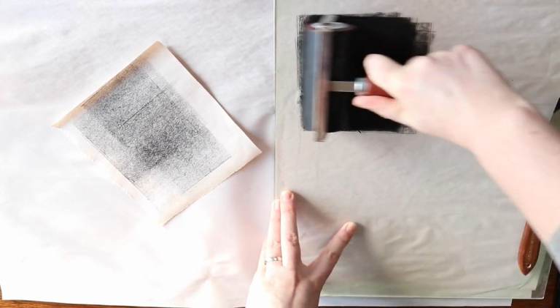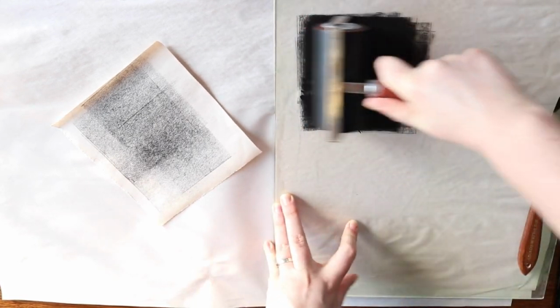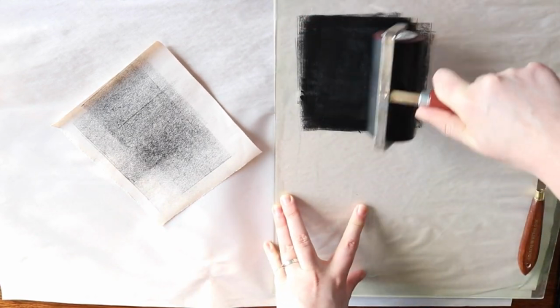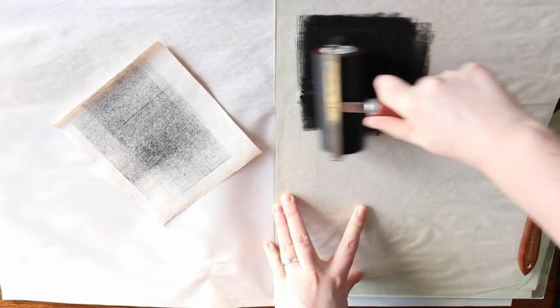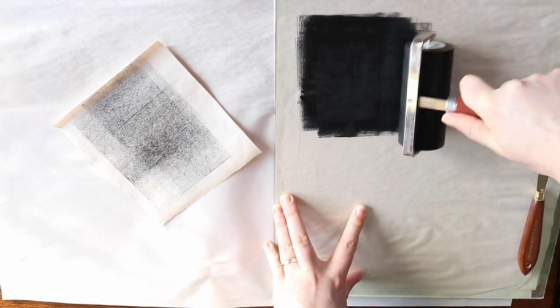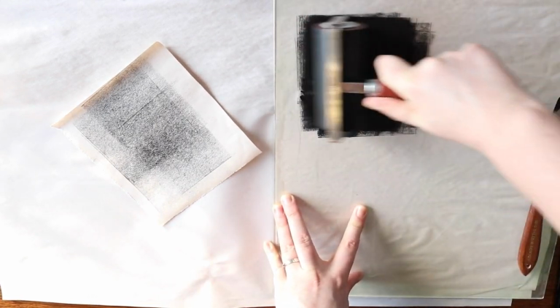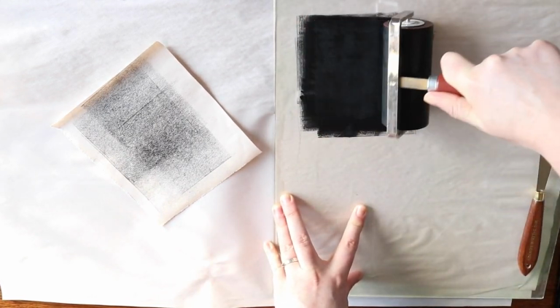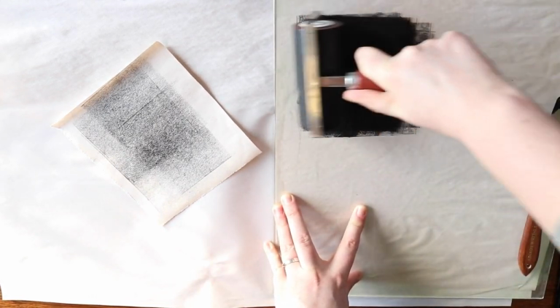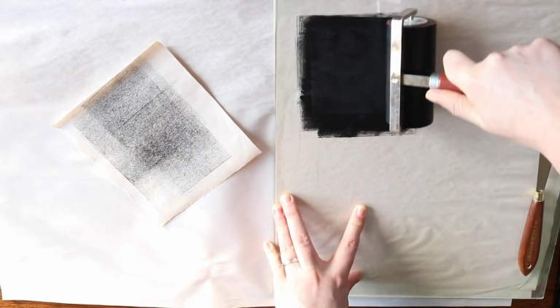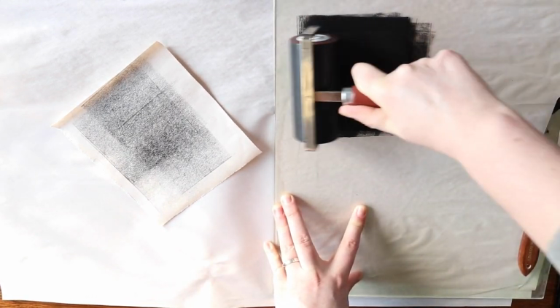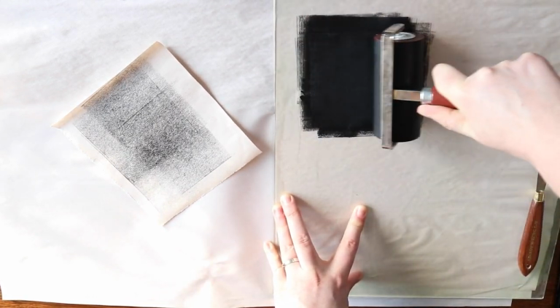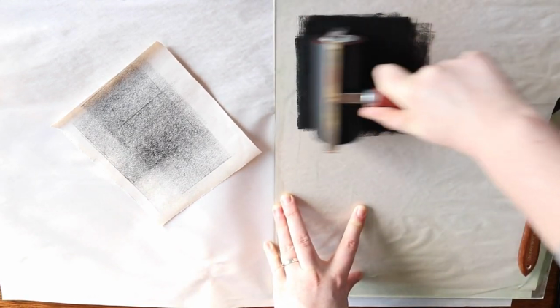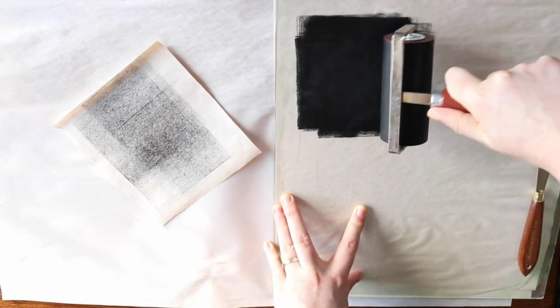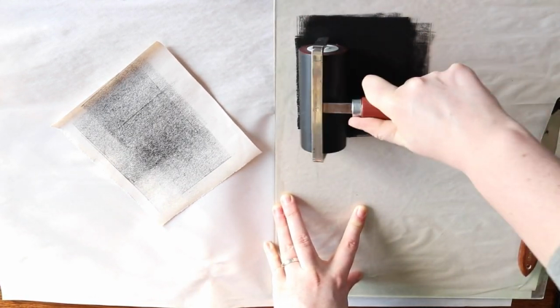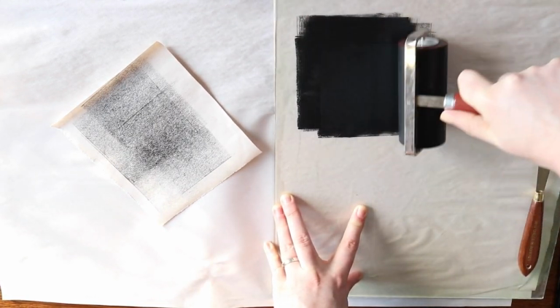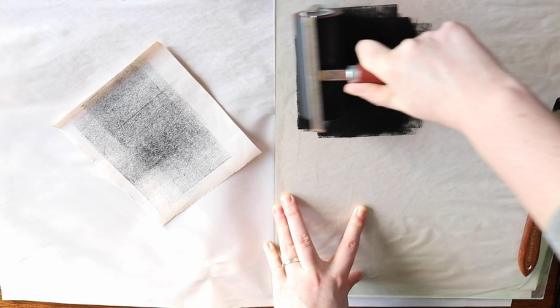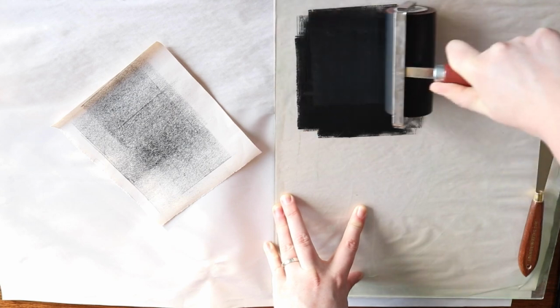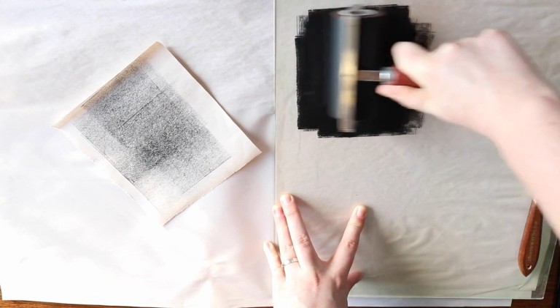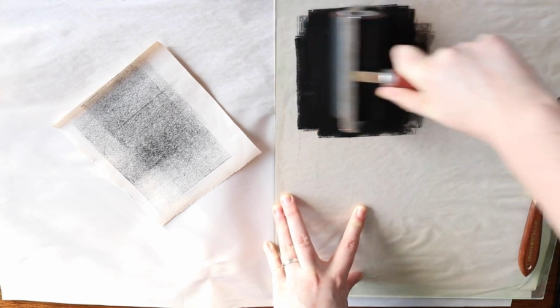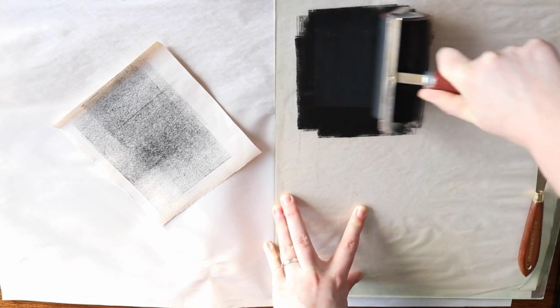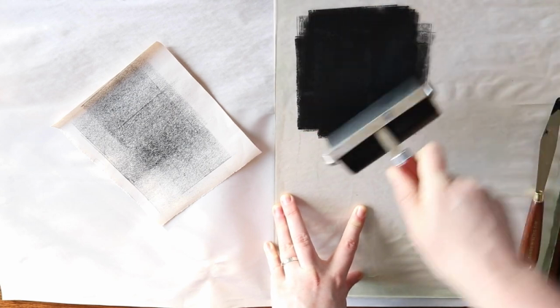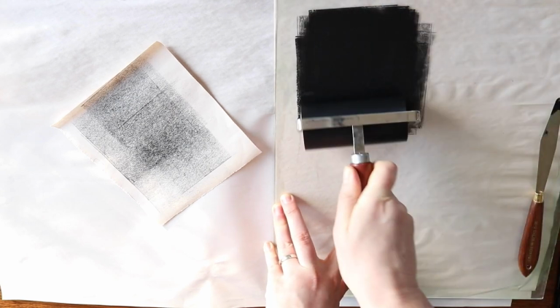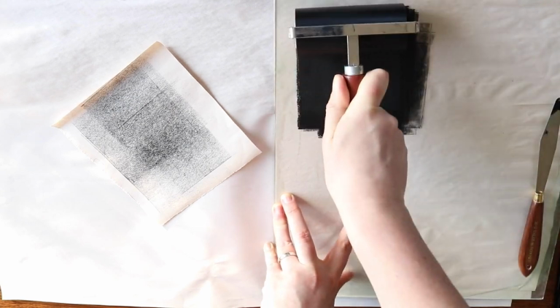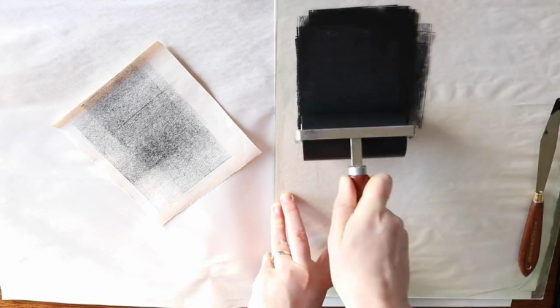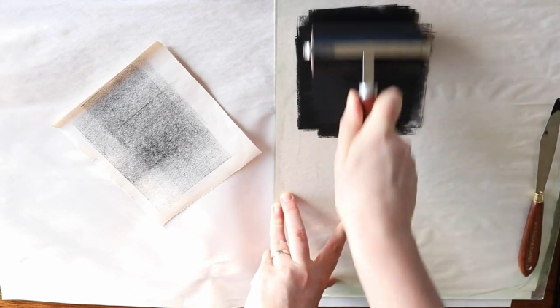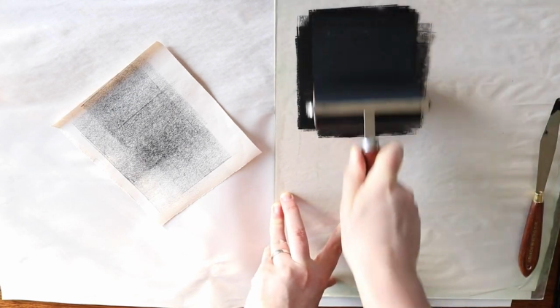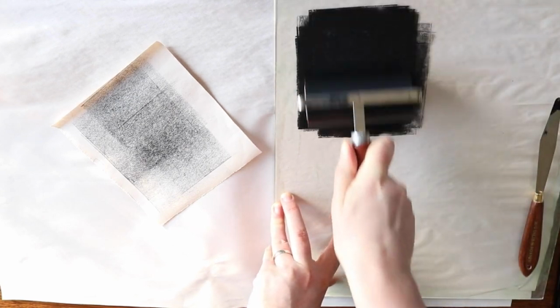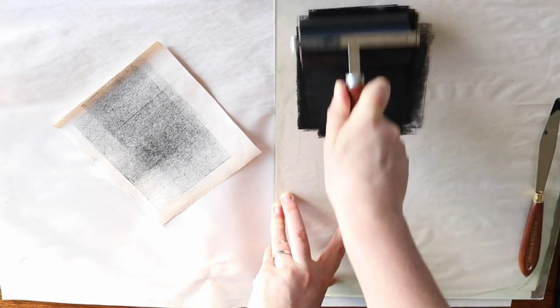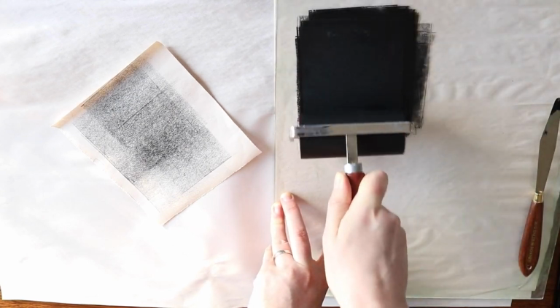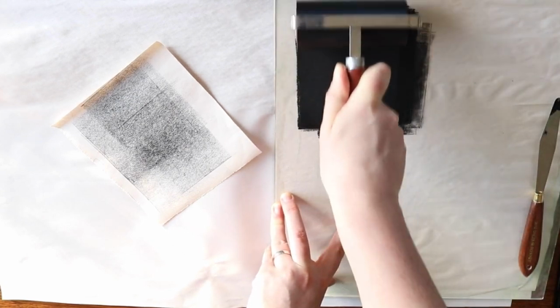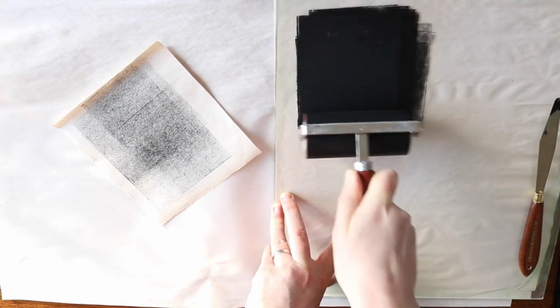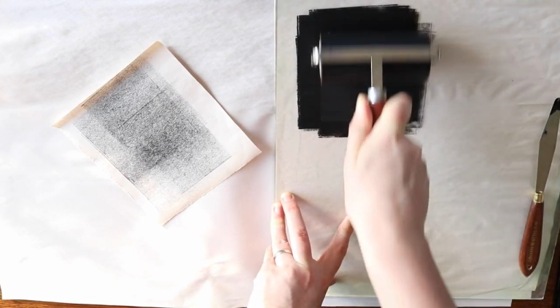This is a type of printmaking that's really easy and accessible to do at home with whatever materials you've got on hand.